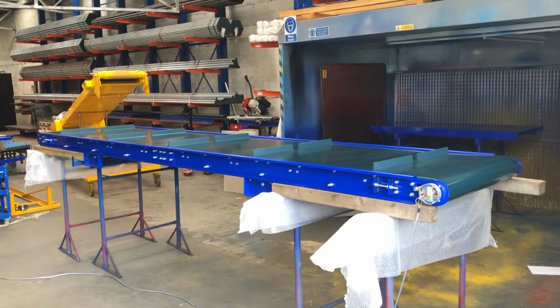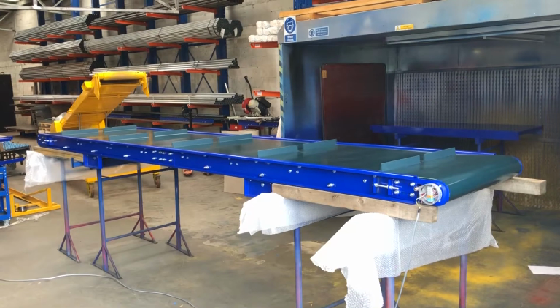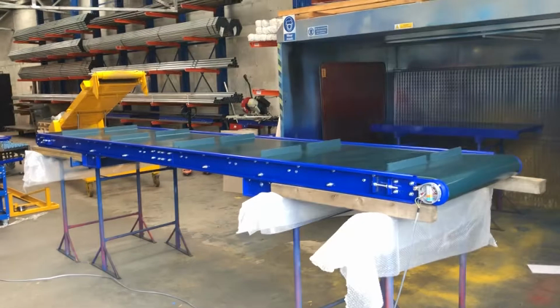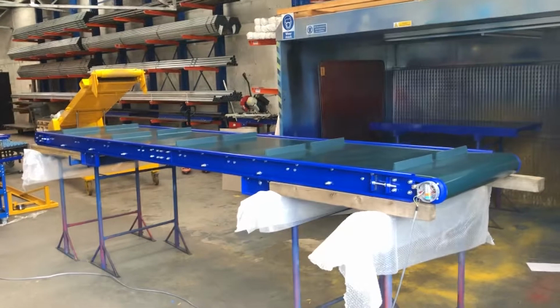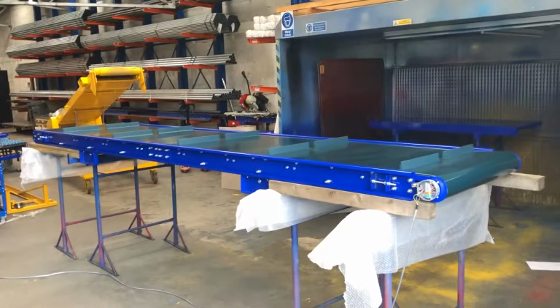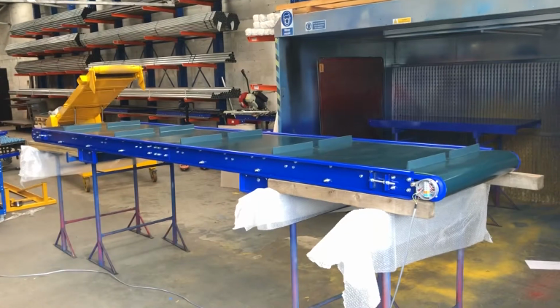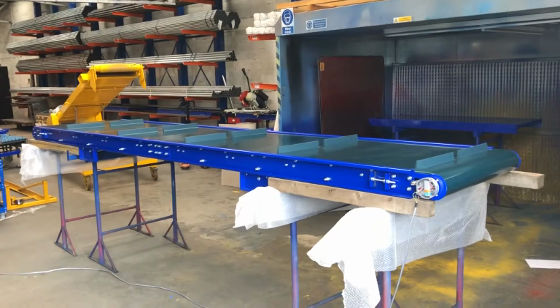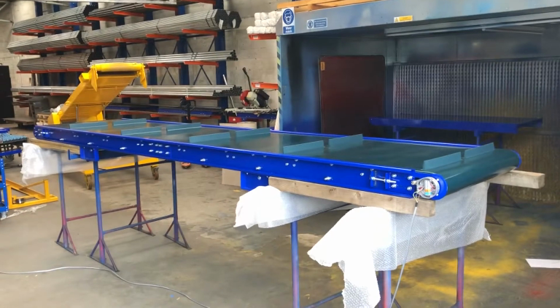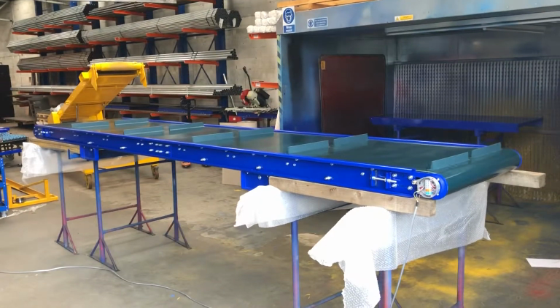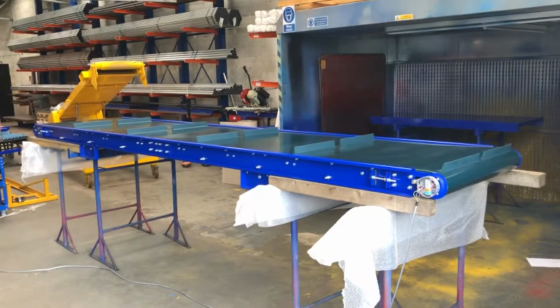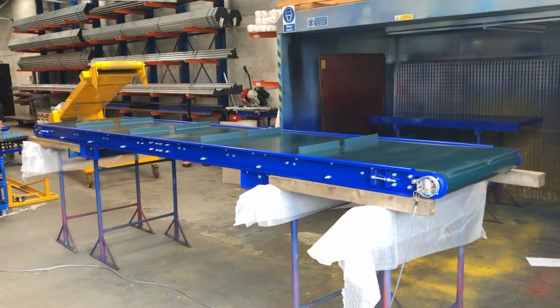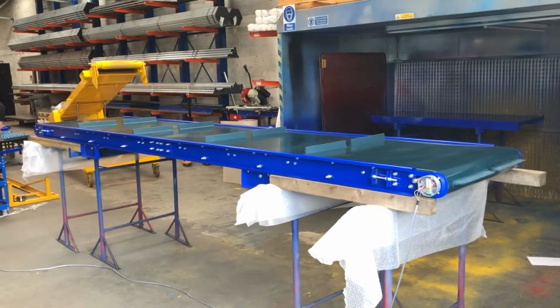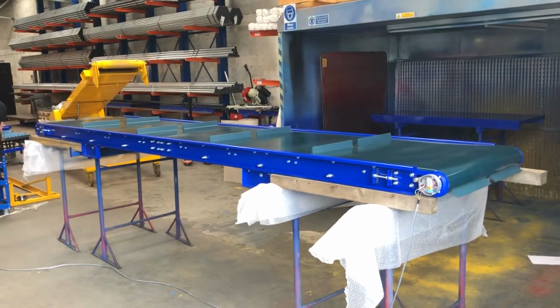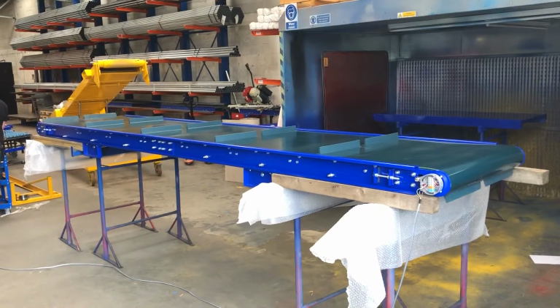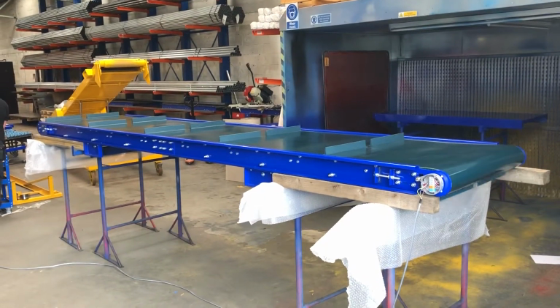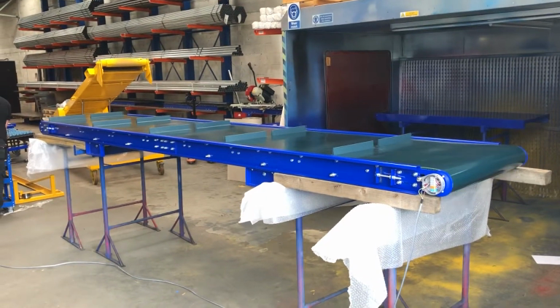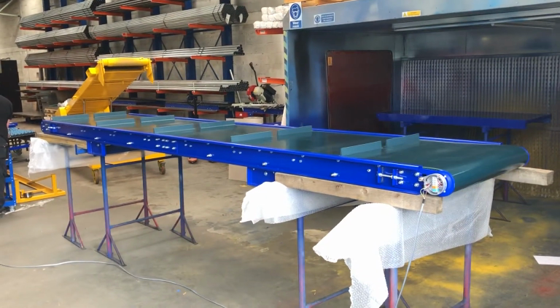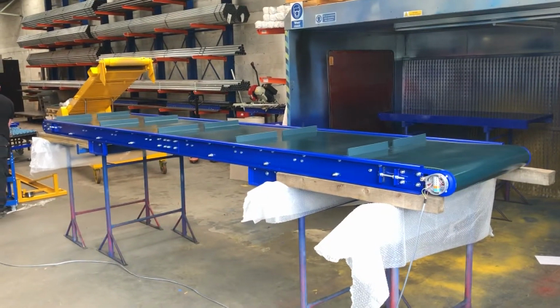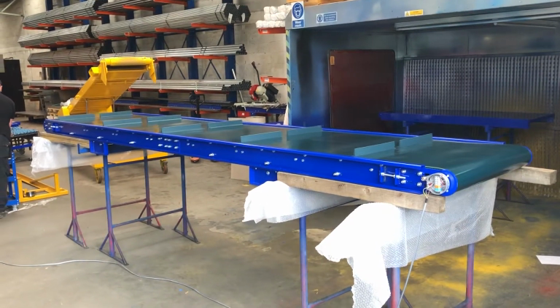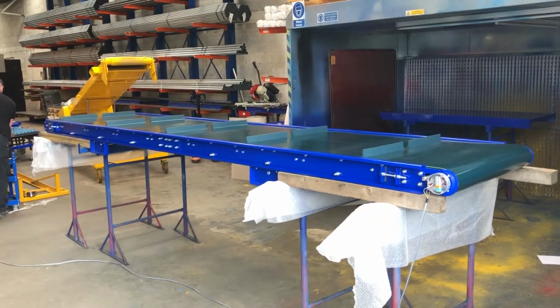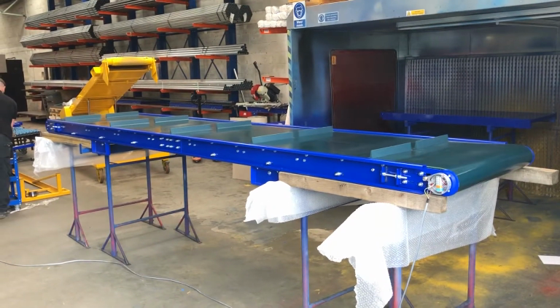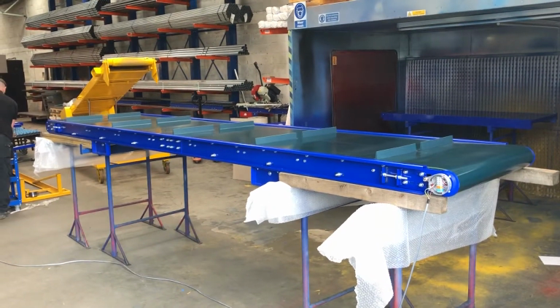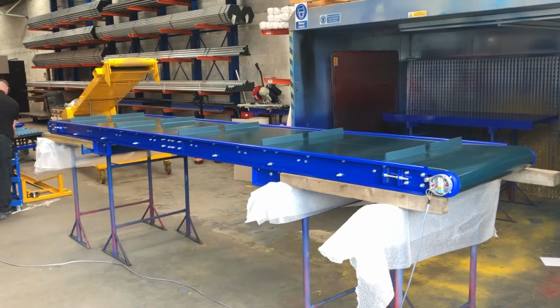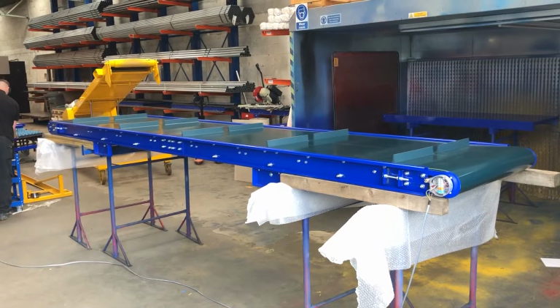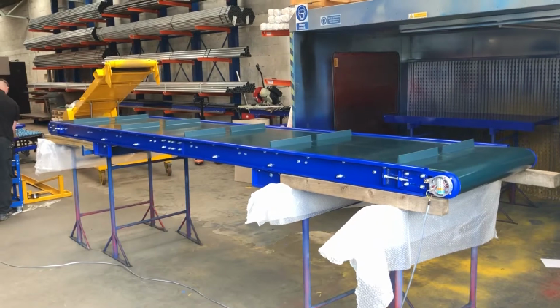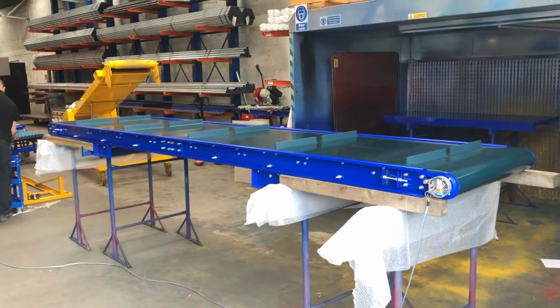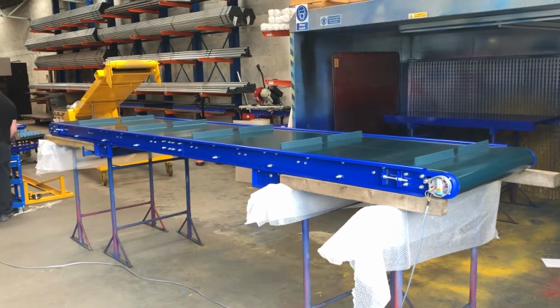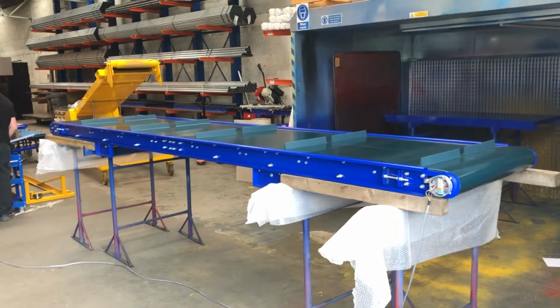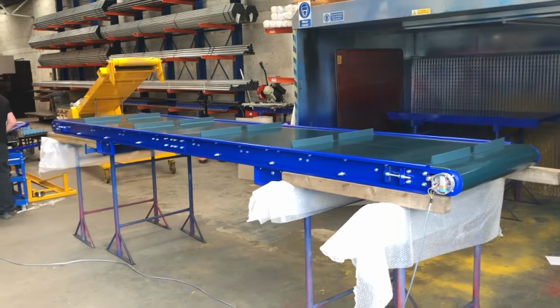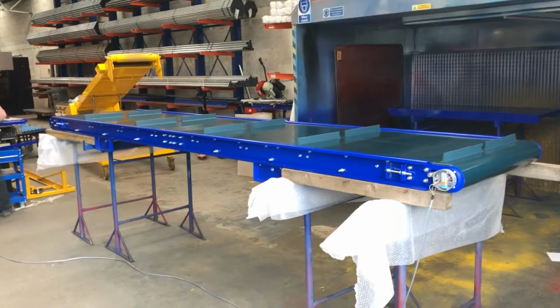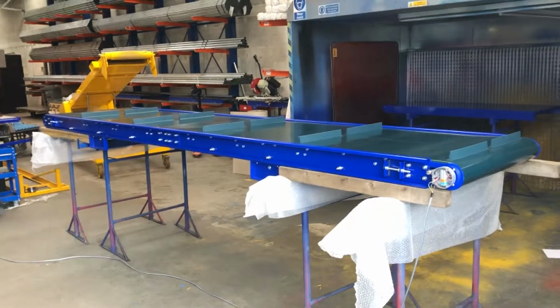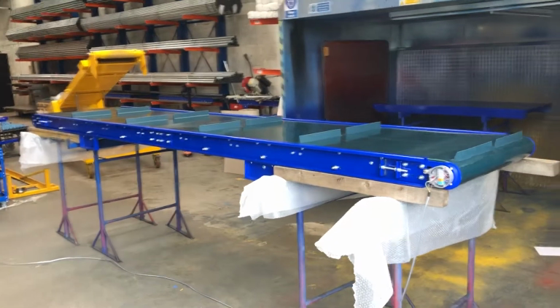Hello, this is James at Conveyor Sections. I'm going to give a quick walk around of a KCB belt conveyor with flight.